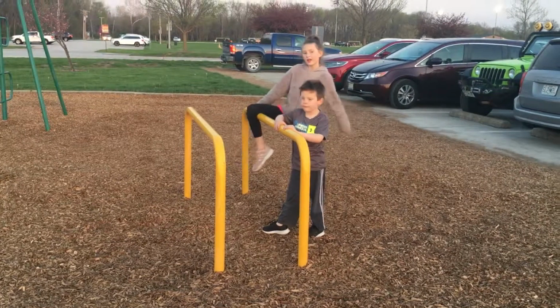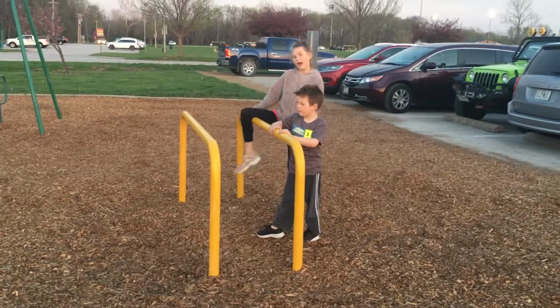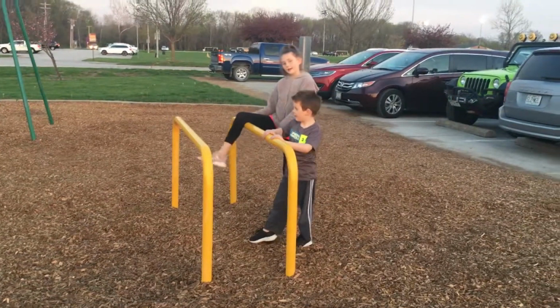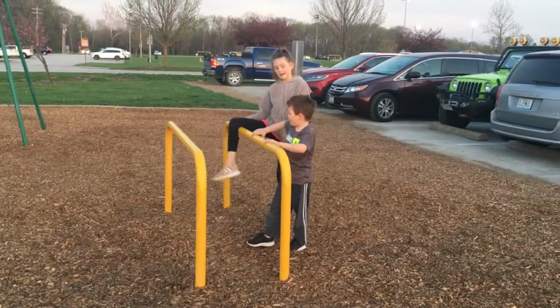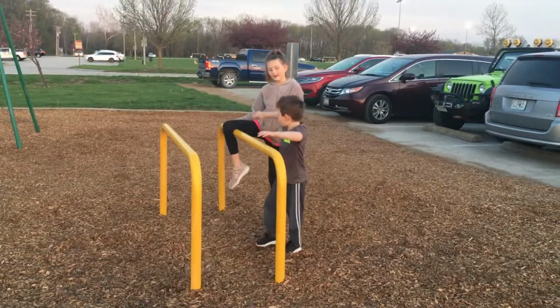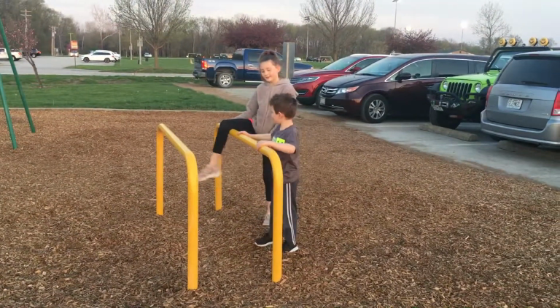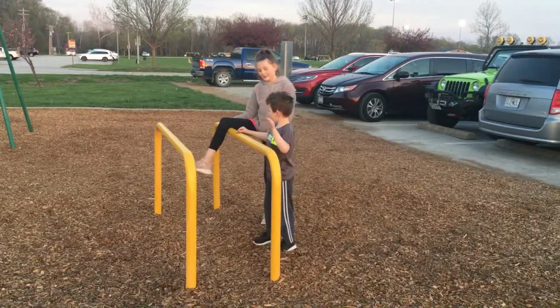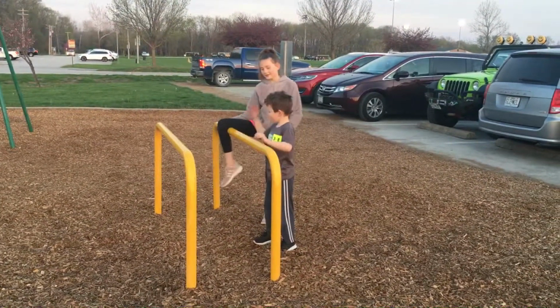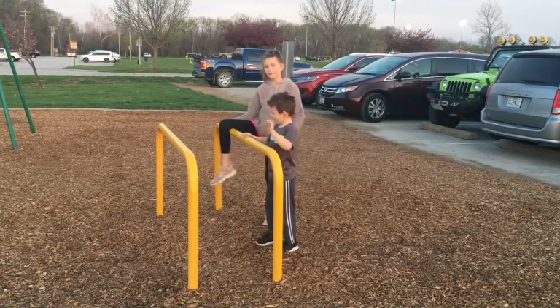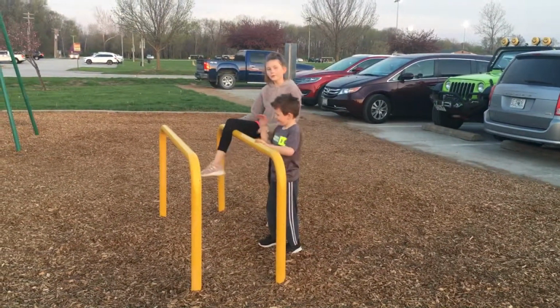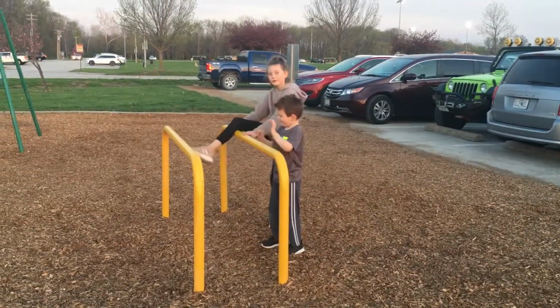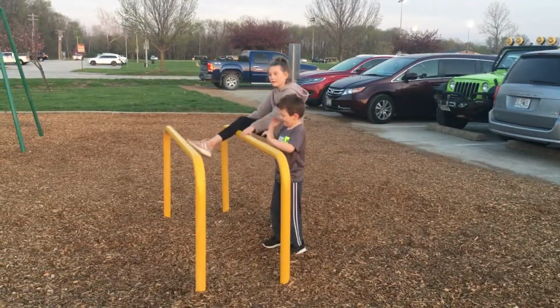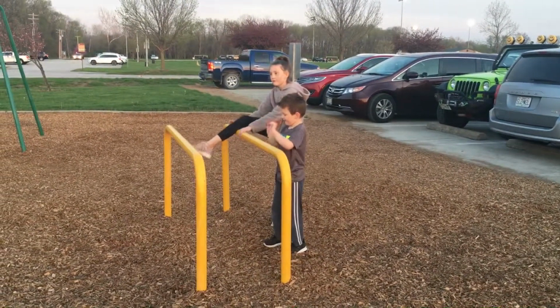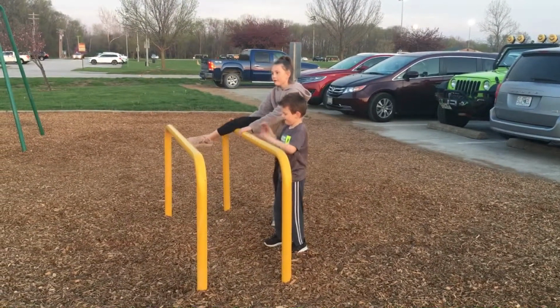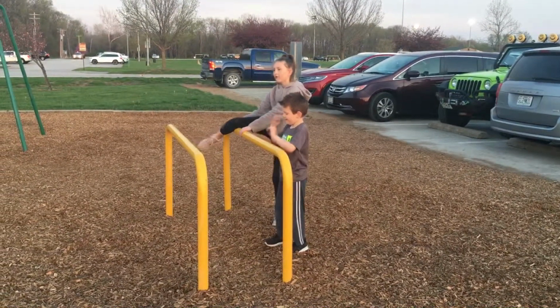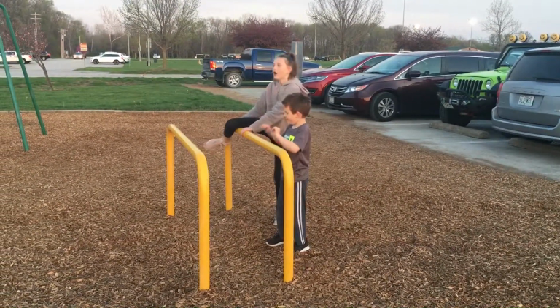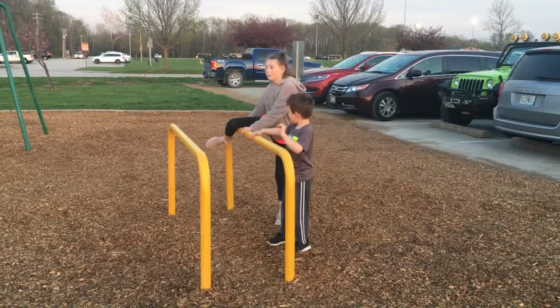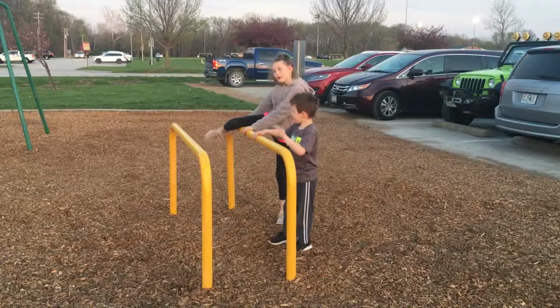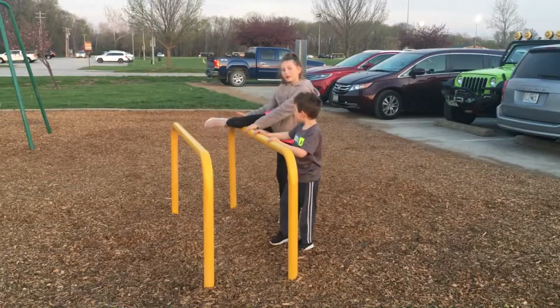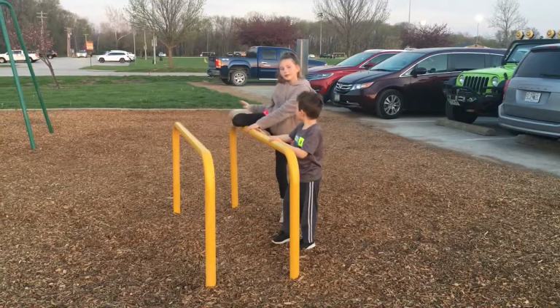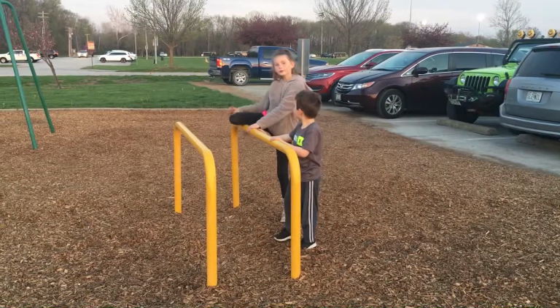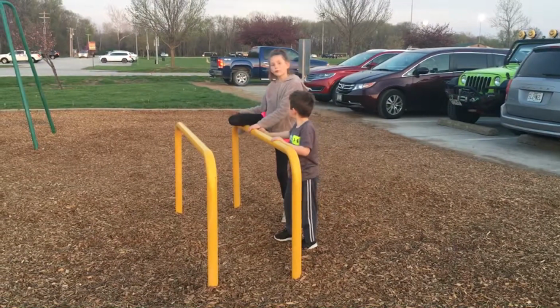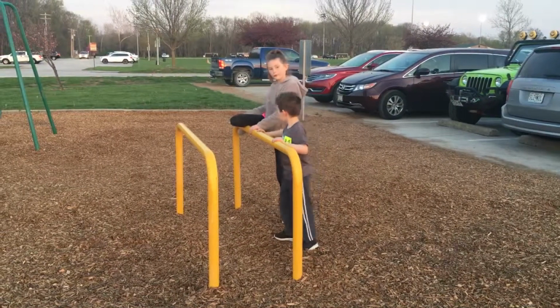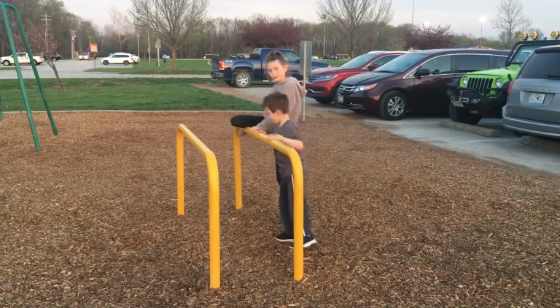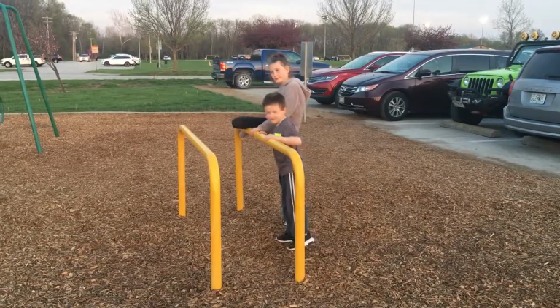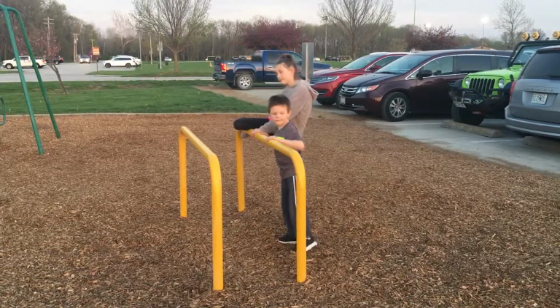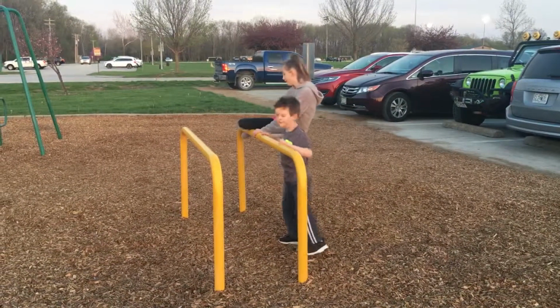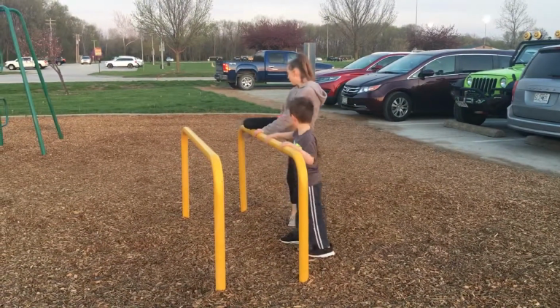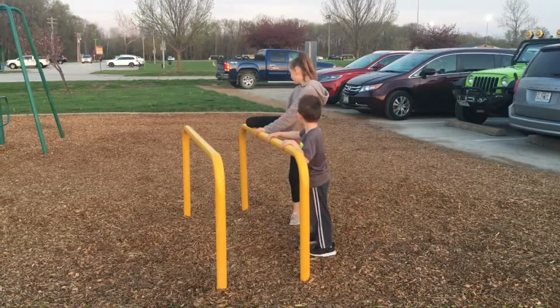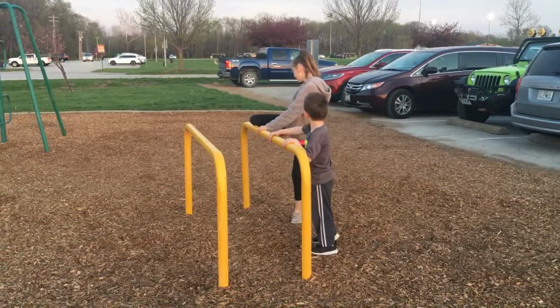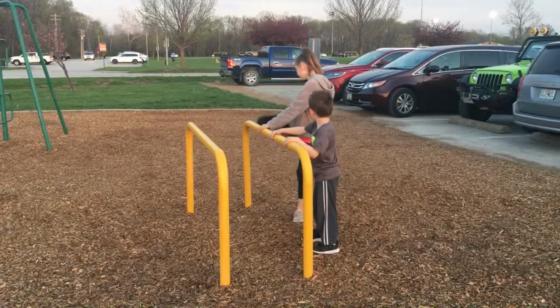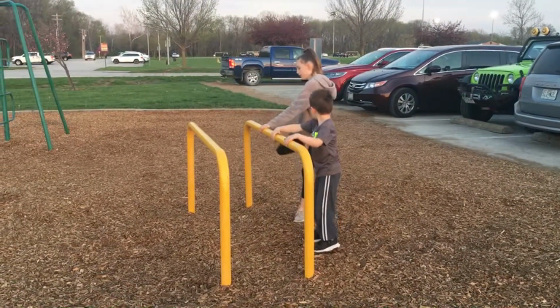Hi guys, it's me and today we're going to be doing our very own American Angel Warrior course. So let's get started.